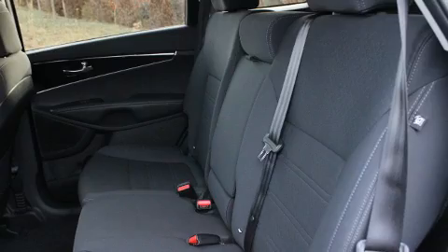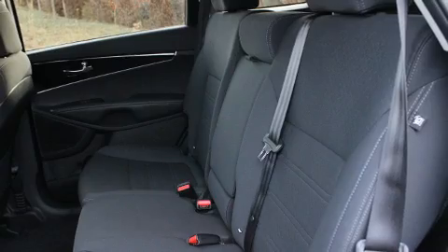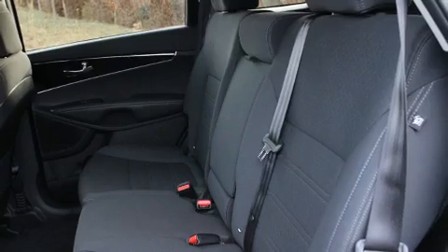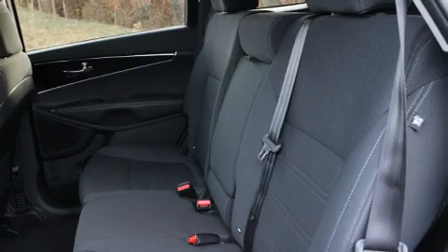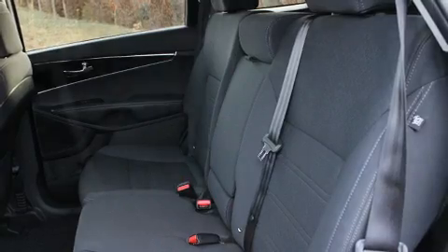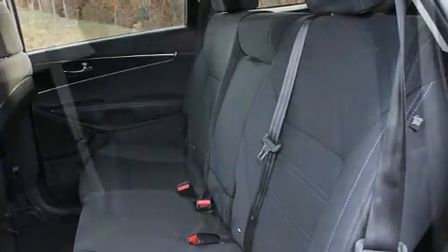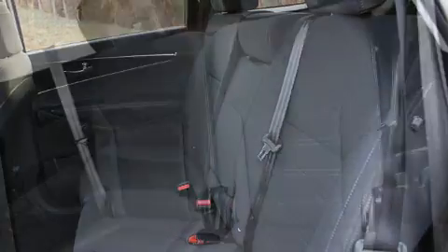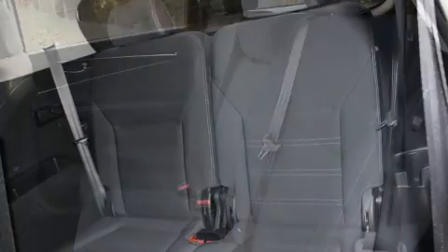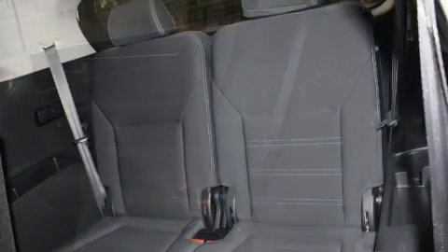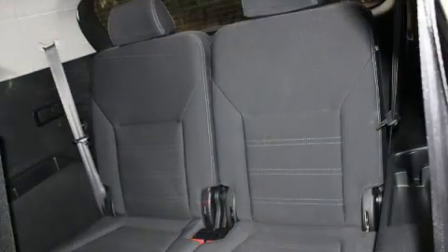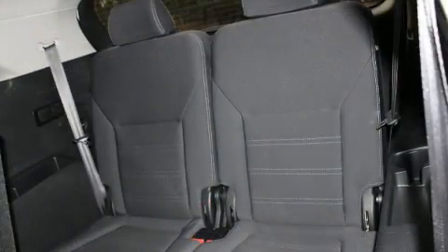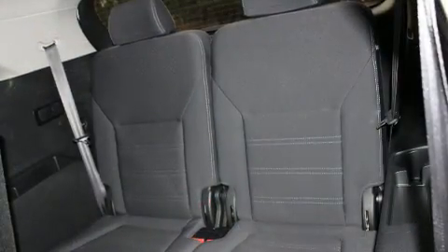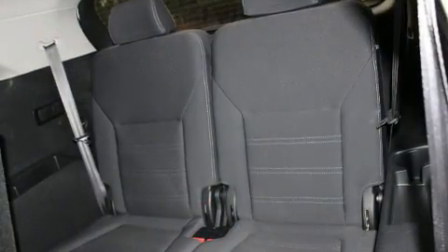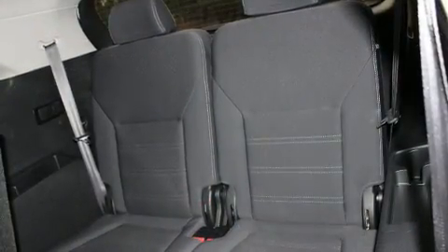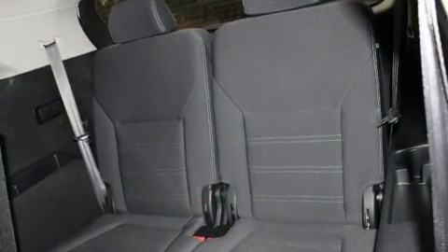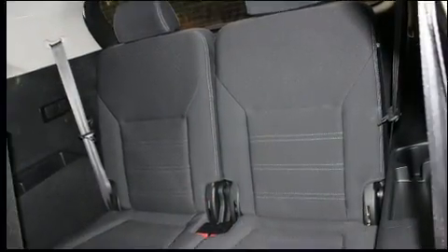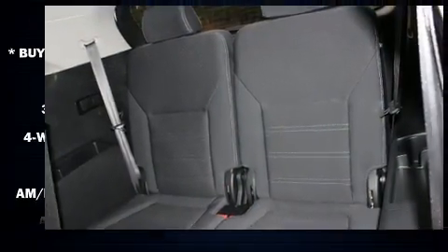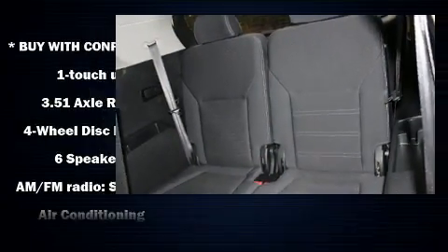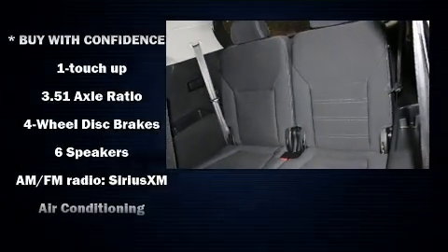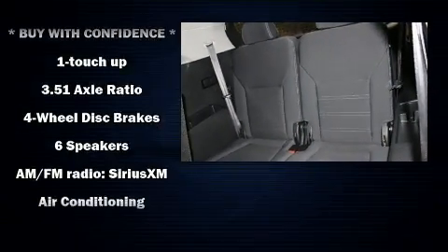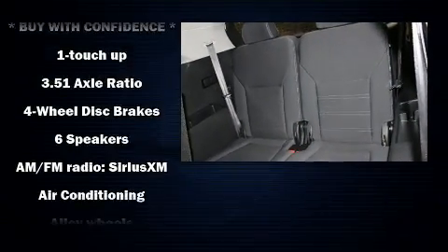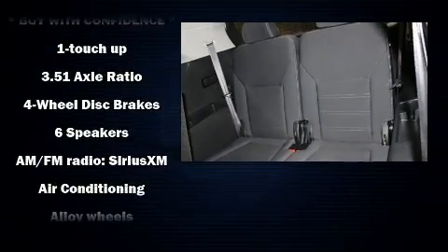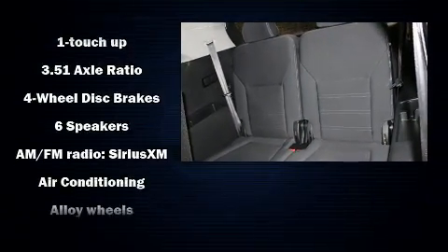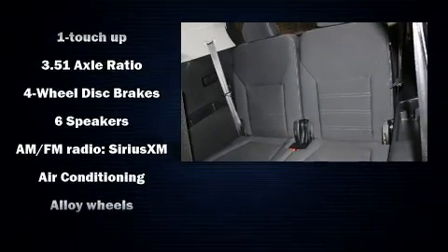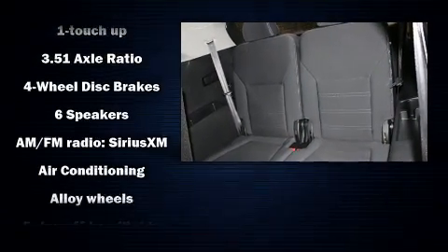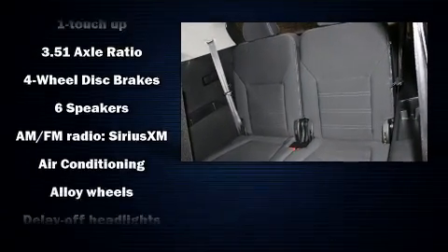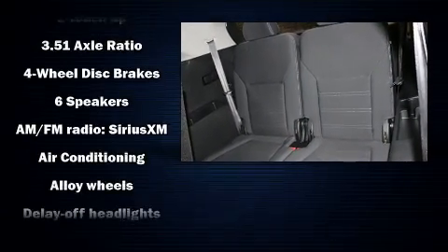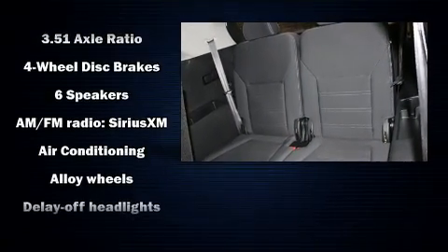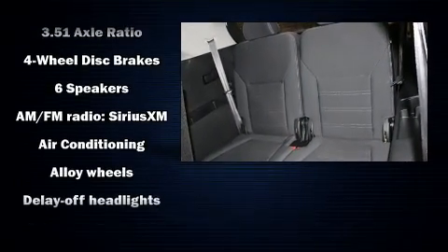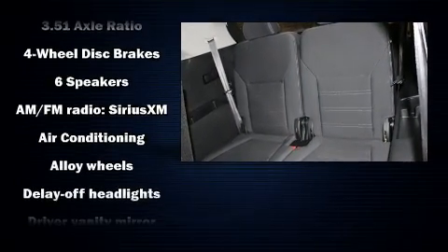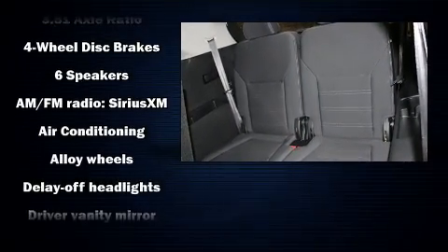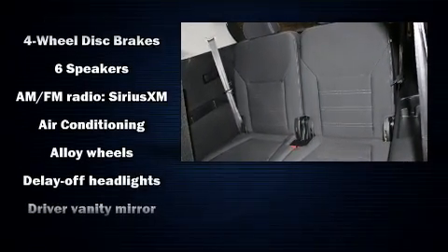The stereo system includes a CD player with MP3 capability and six speakers, providing excellent sound throughout the cabin.